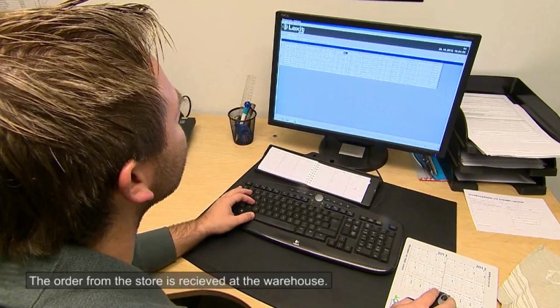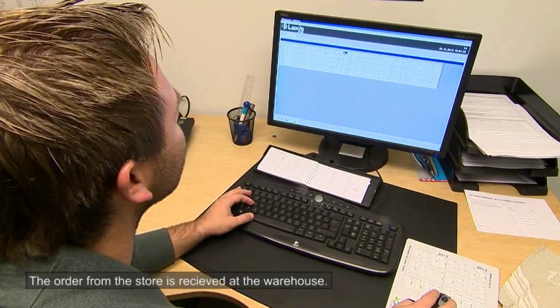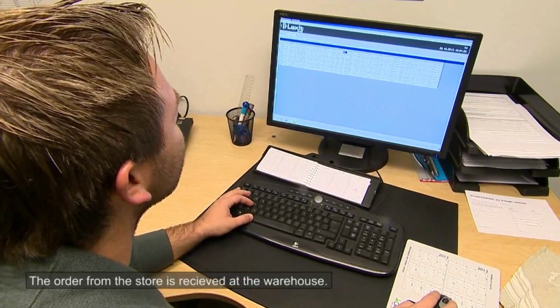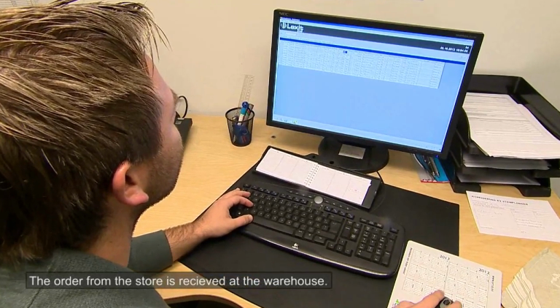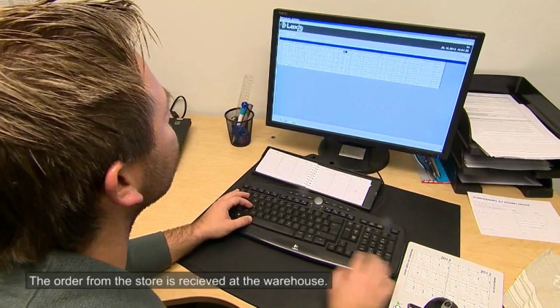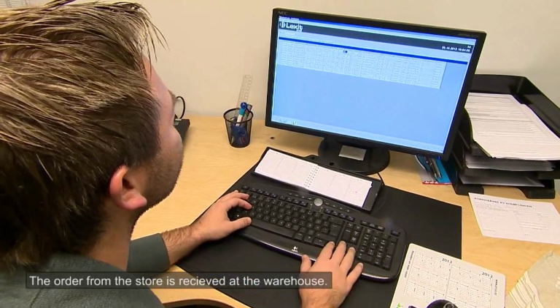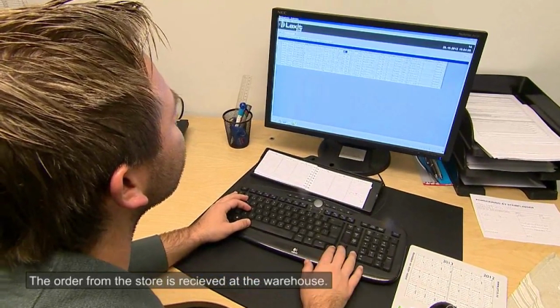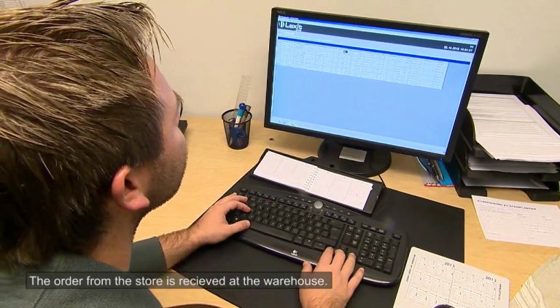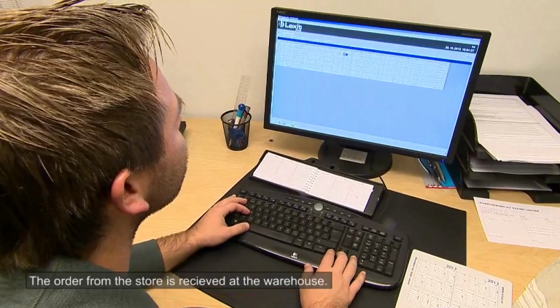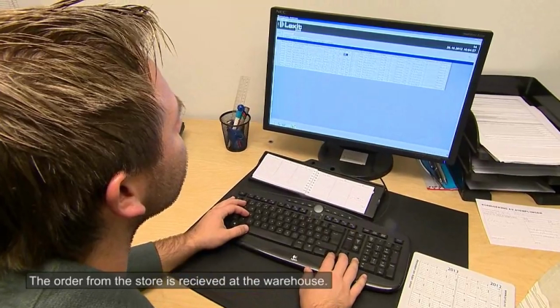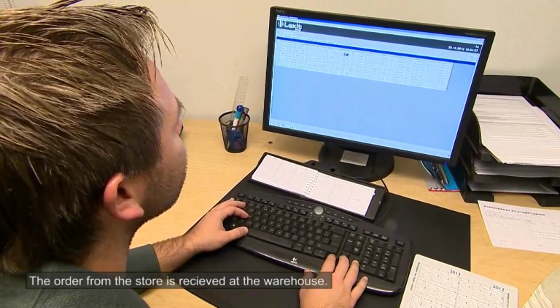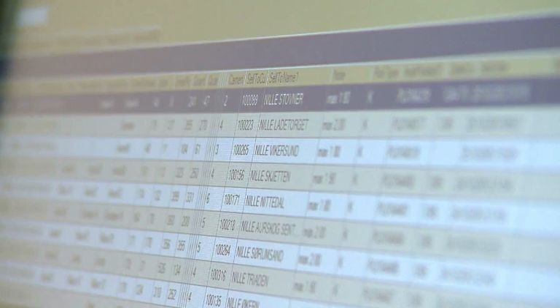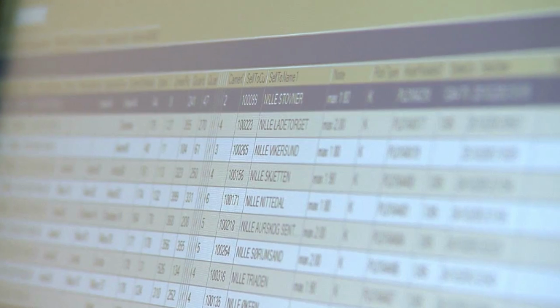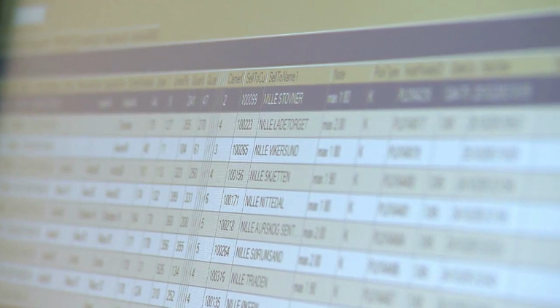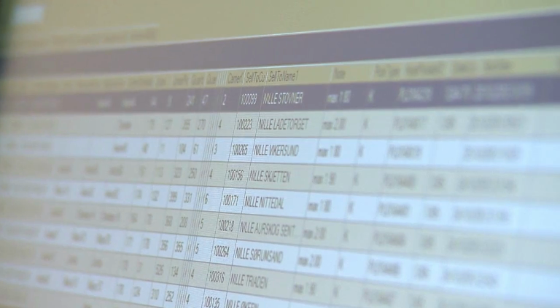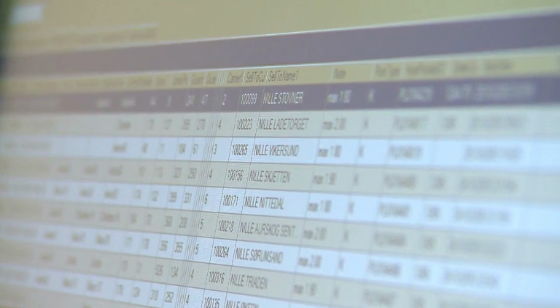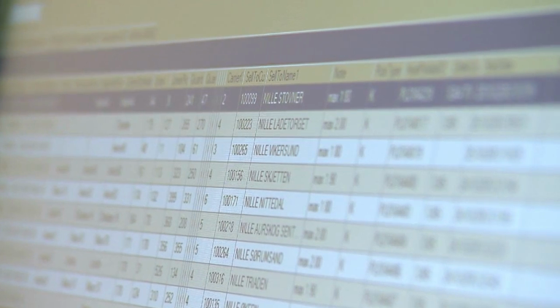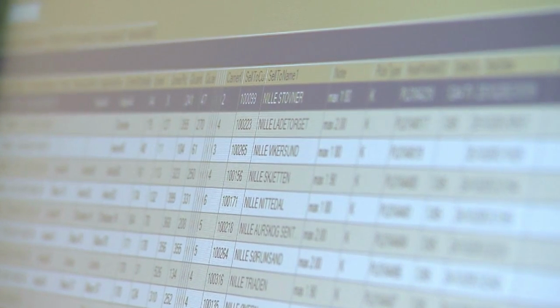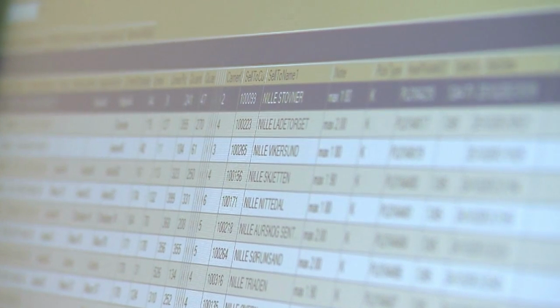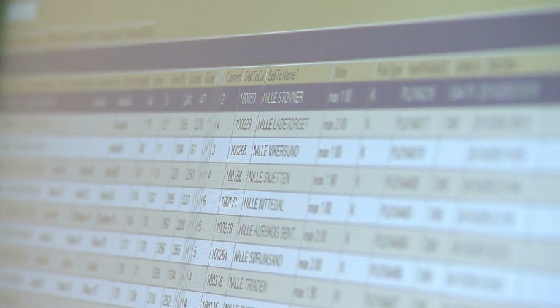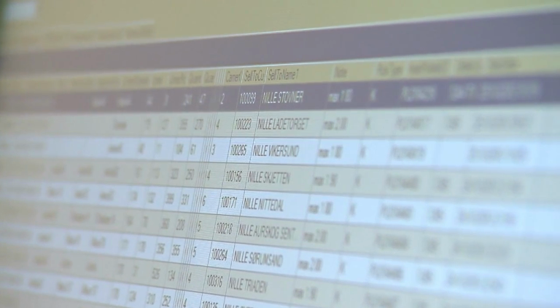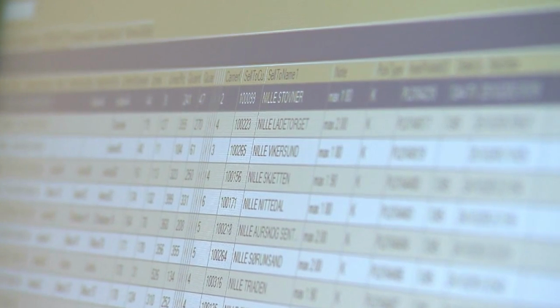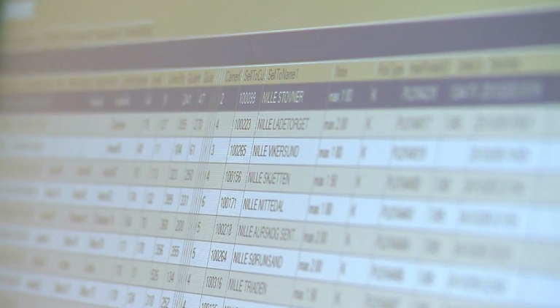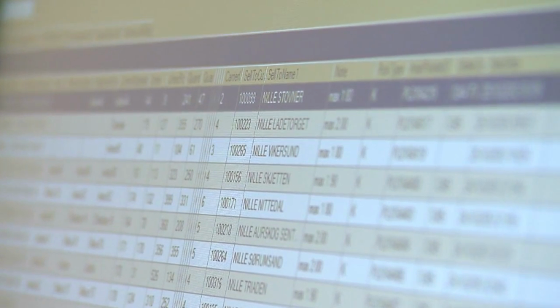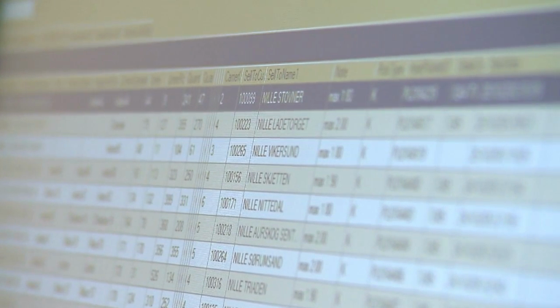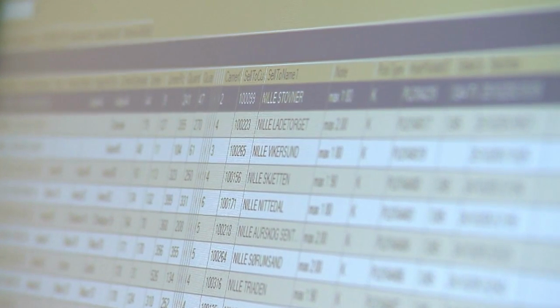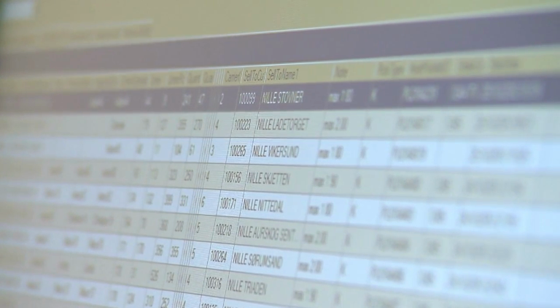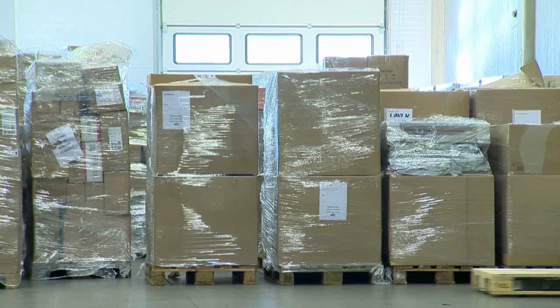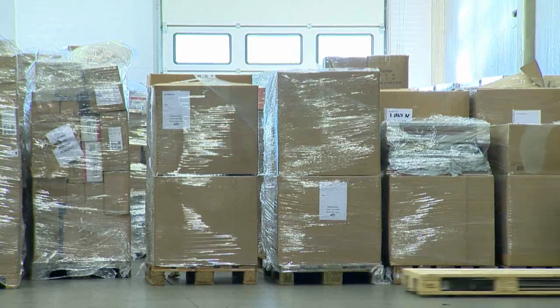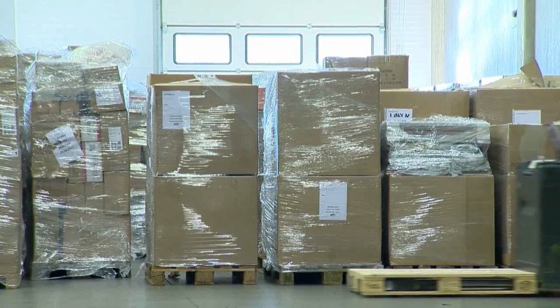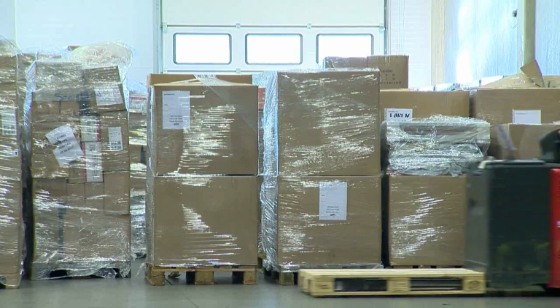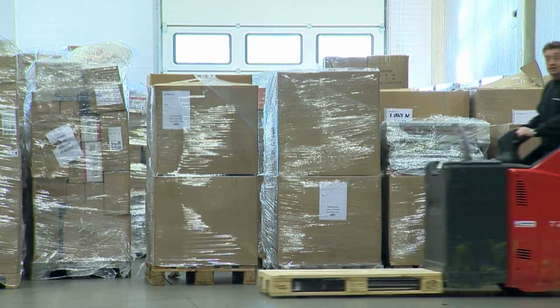Neil also needed to find a system that was easily transferable to all countries in which they currently operate and others they want to enter.